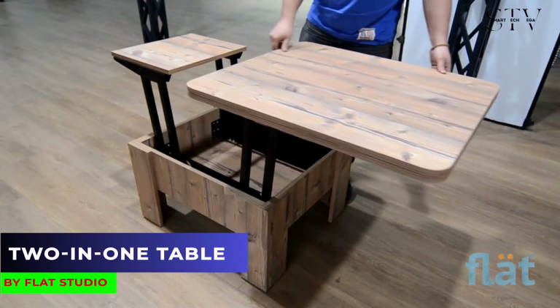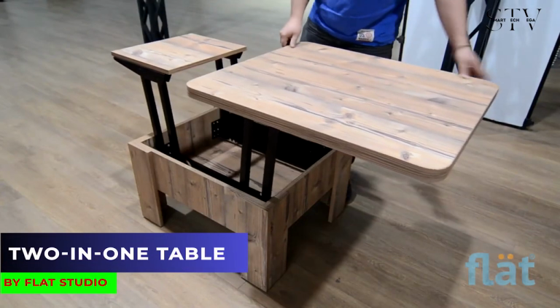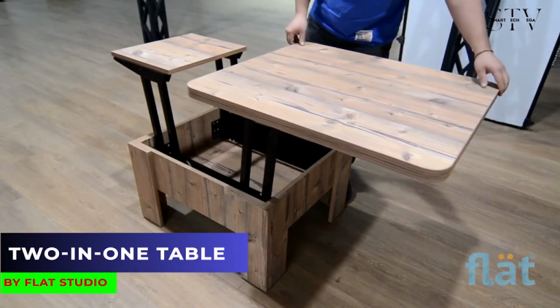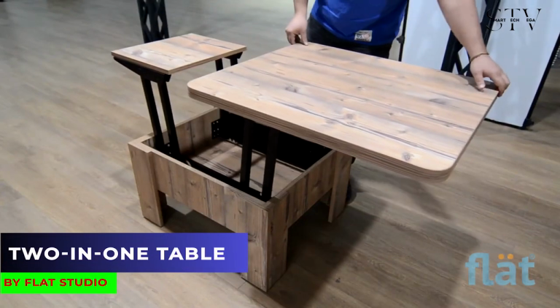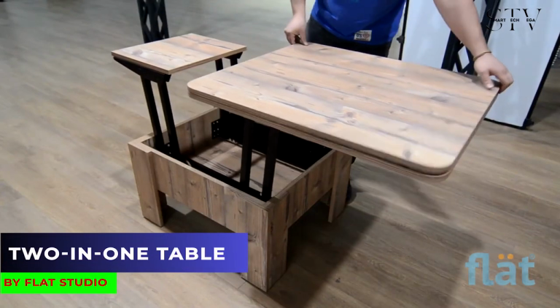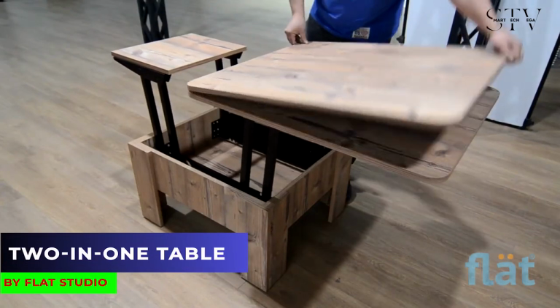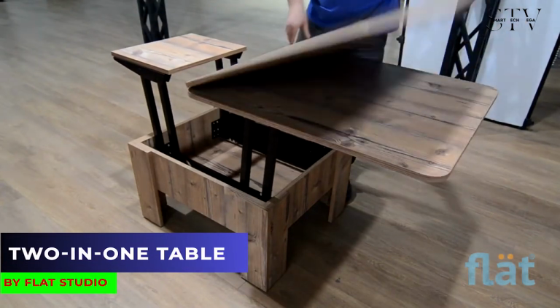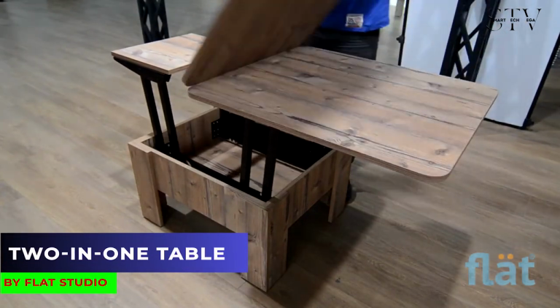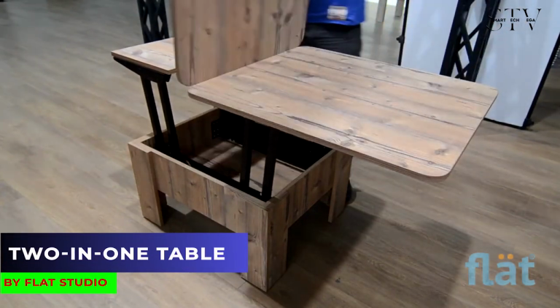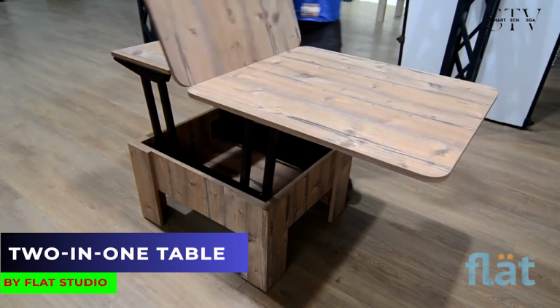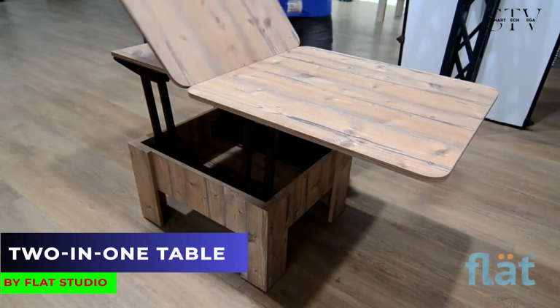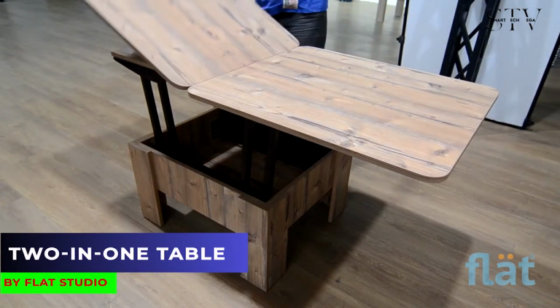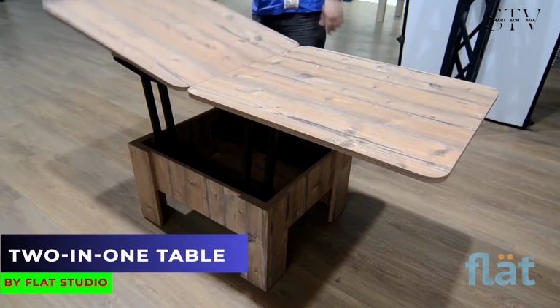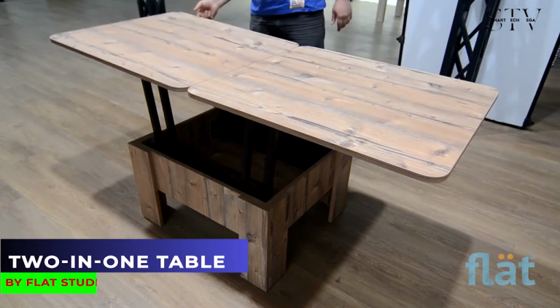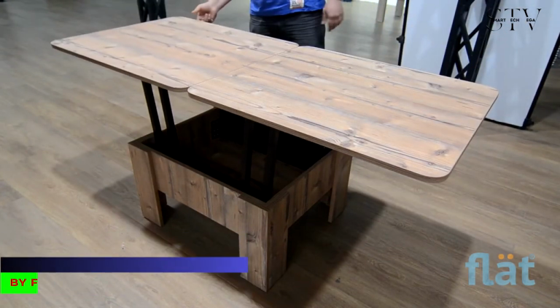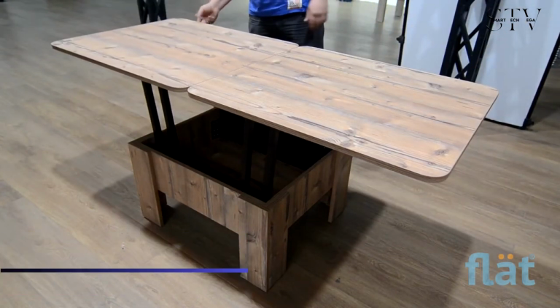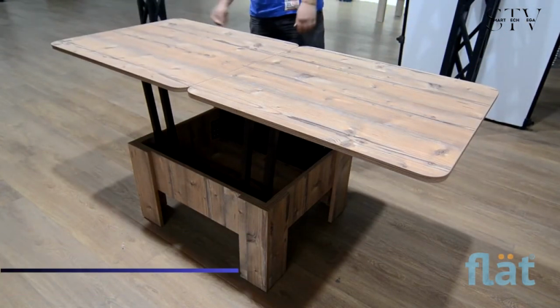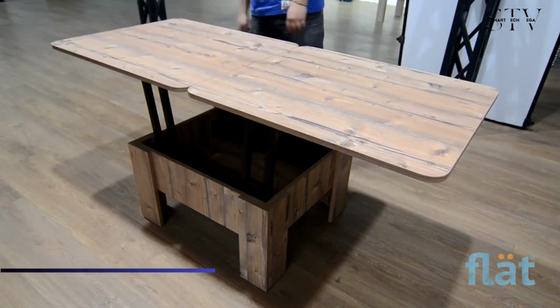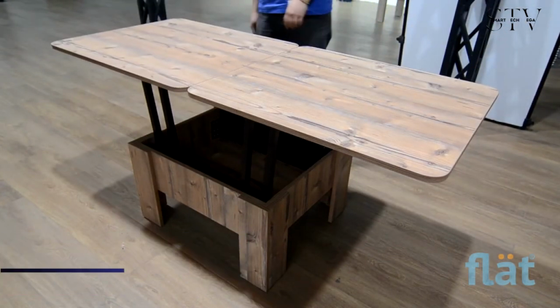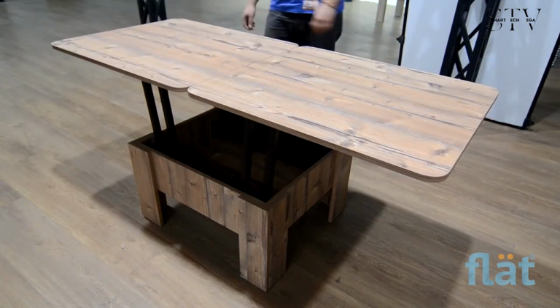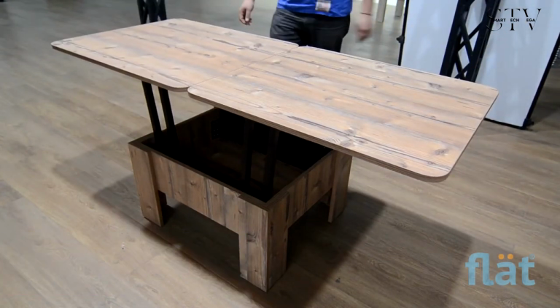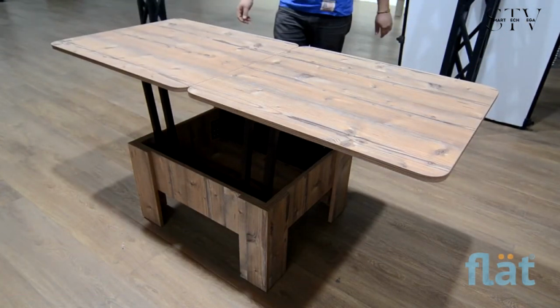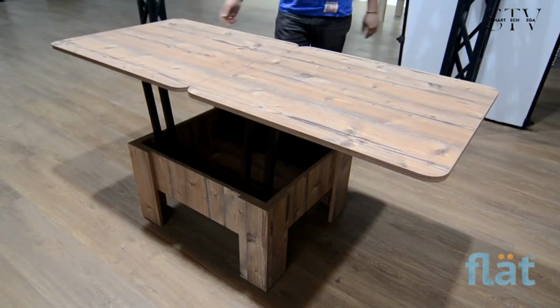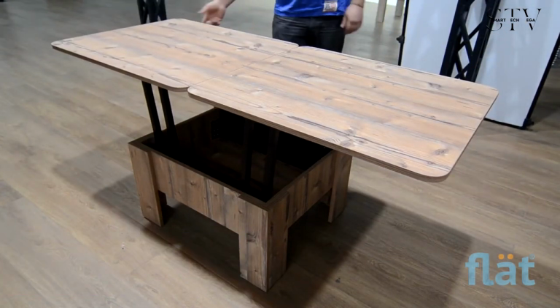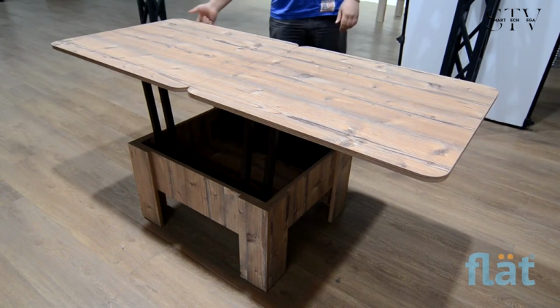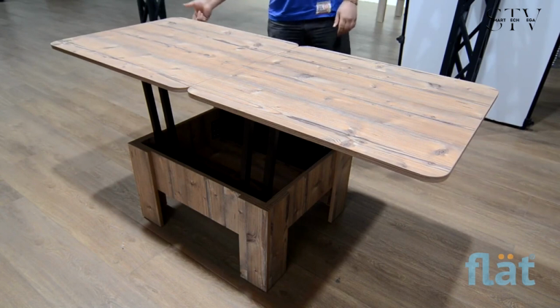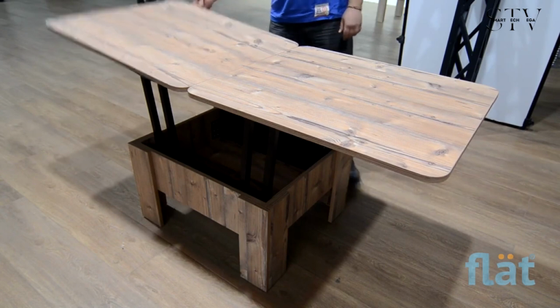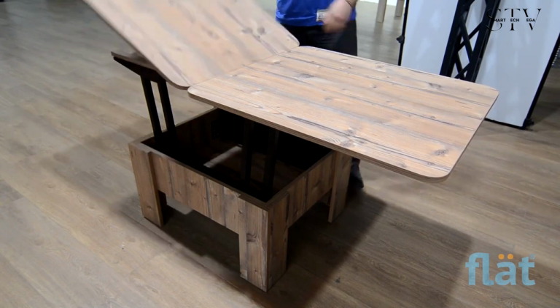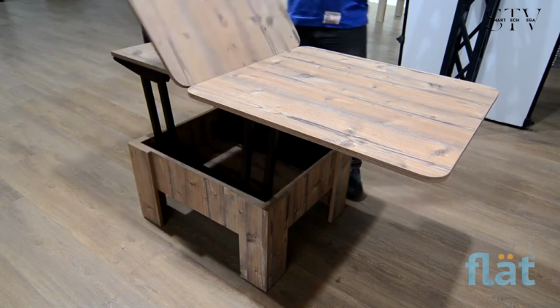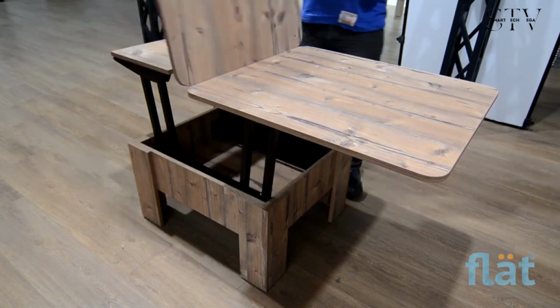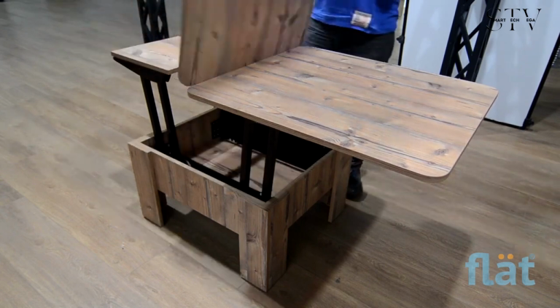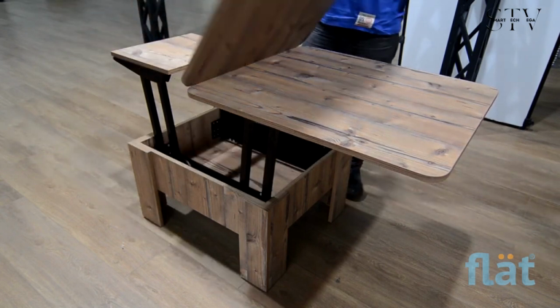This two-in-one table from Flat Studio serves as both a dinner table and a coffee table.